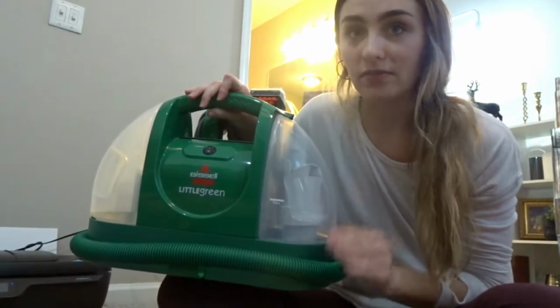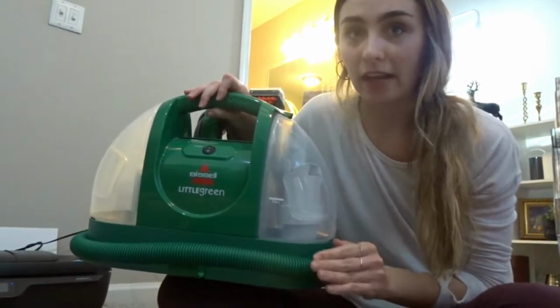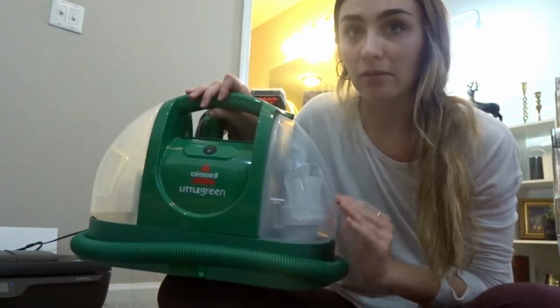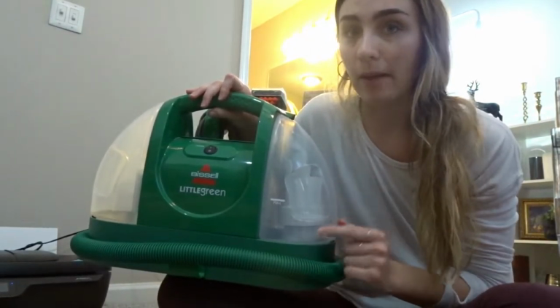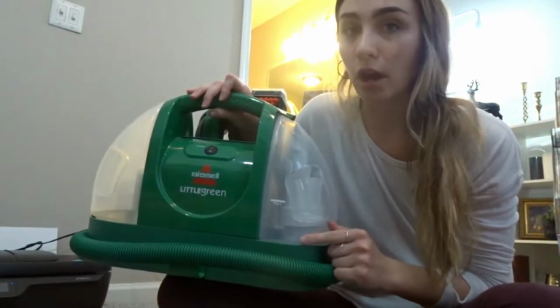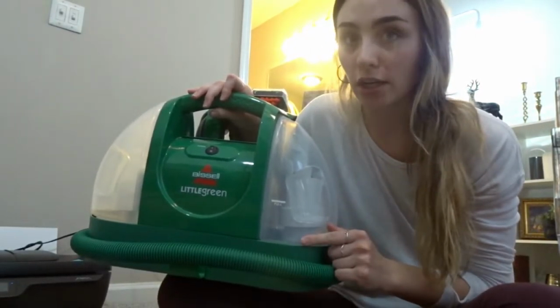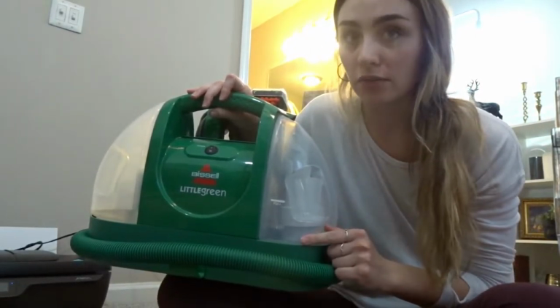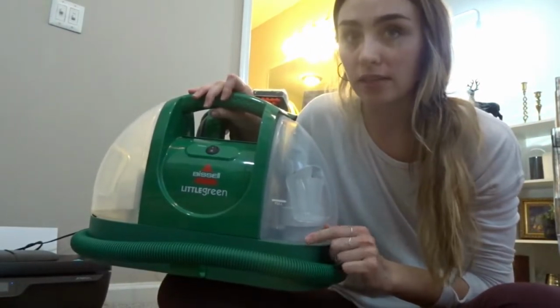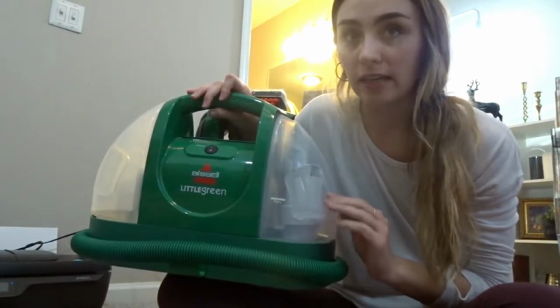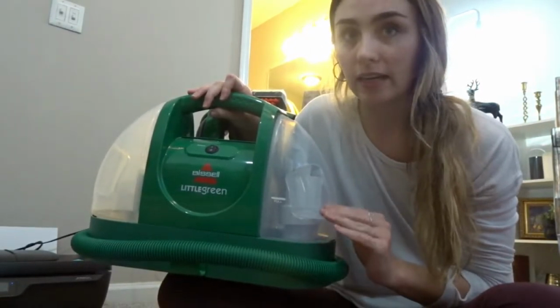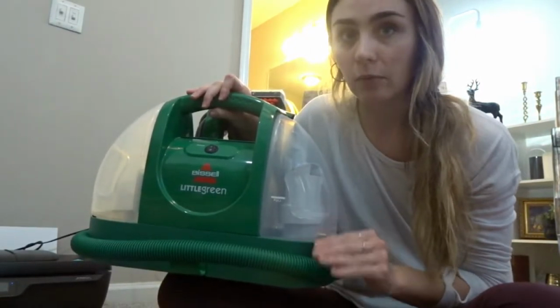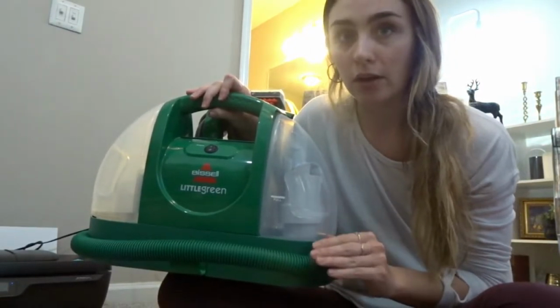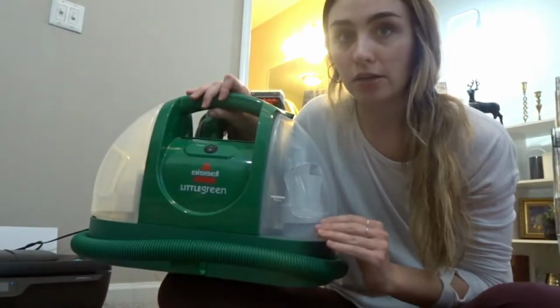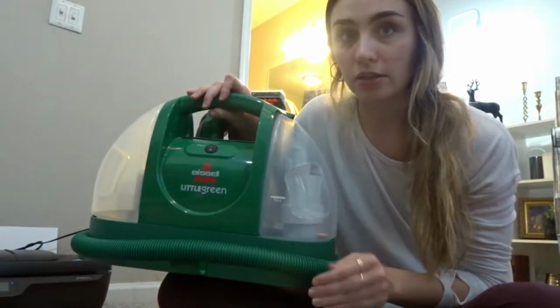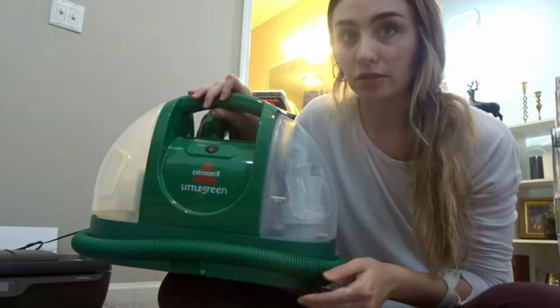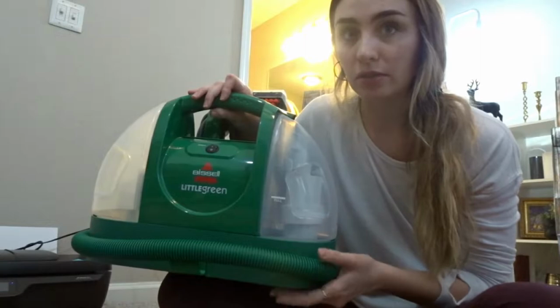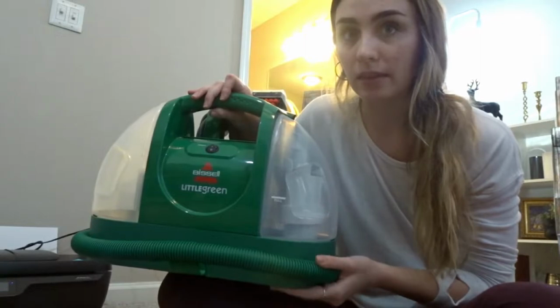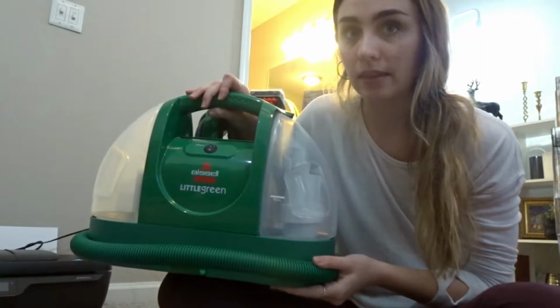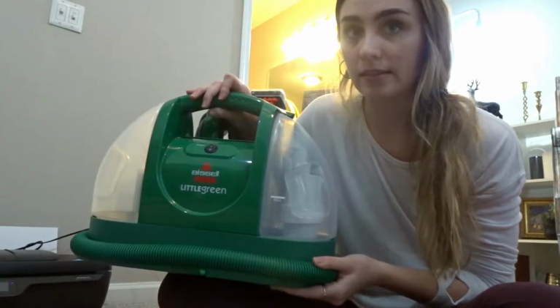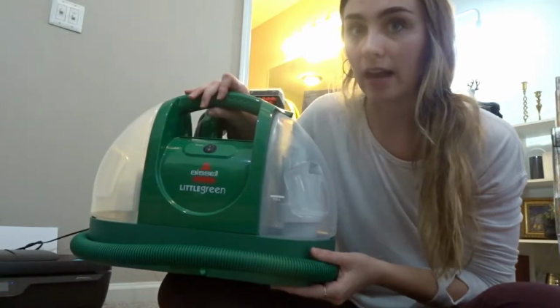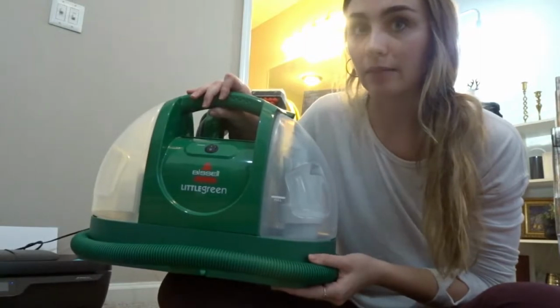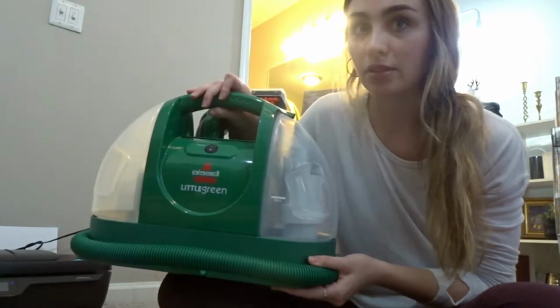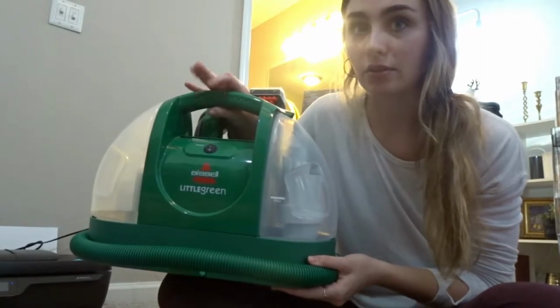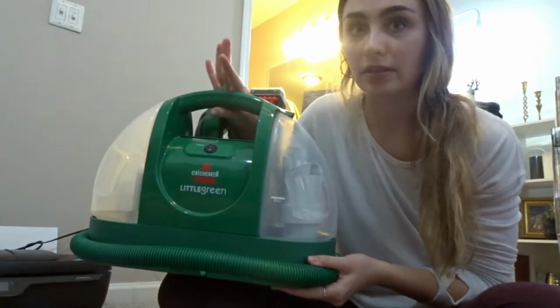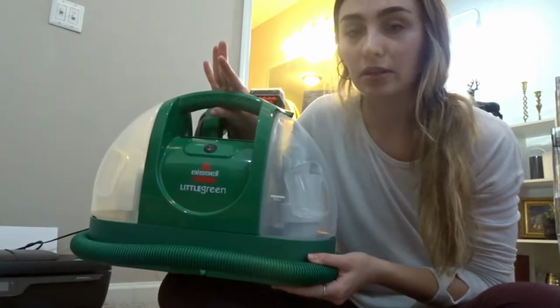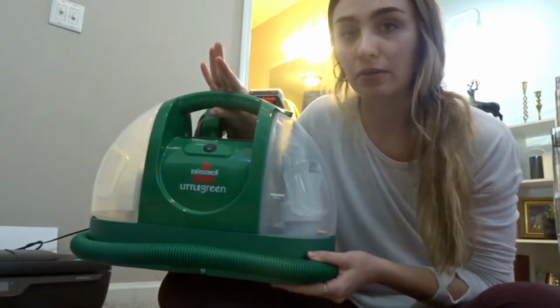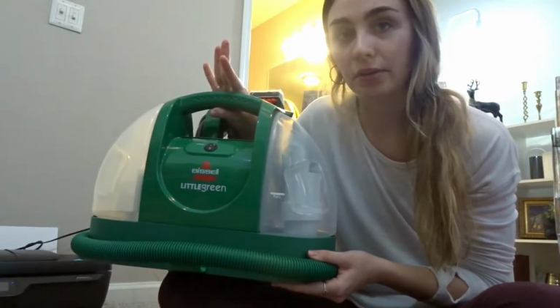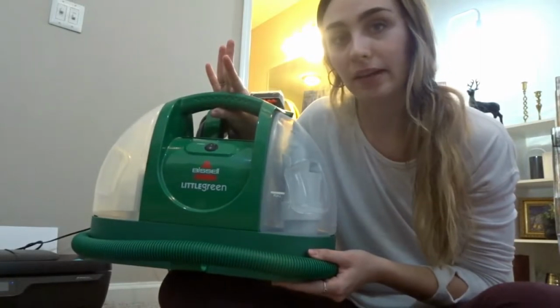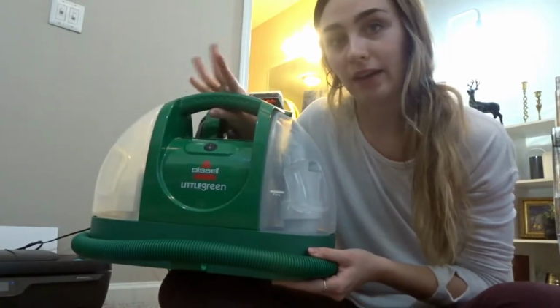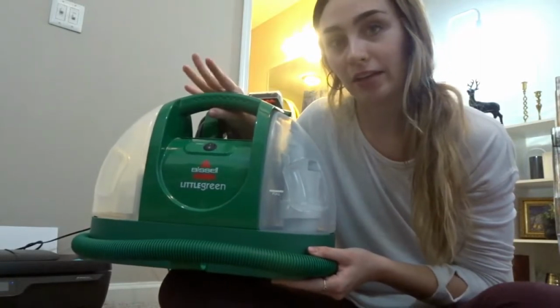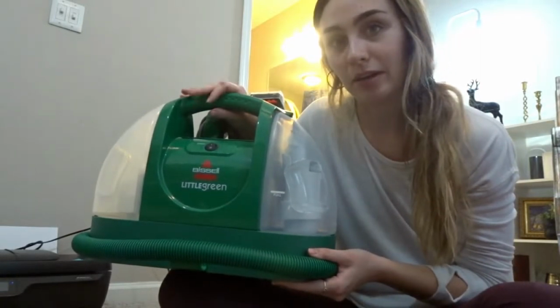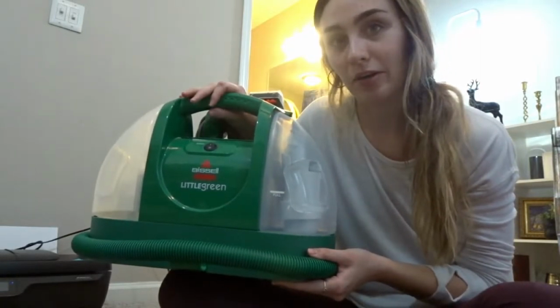Before I do anything, I am going to take my Bissell machine and just vacuum. I'm not using any water or solution with this — I am just going to go through and vacuum it all.